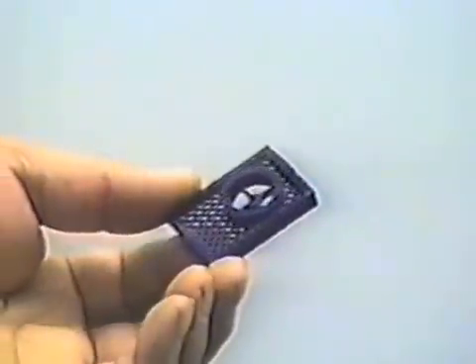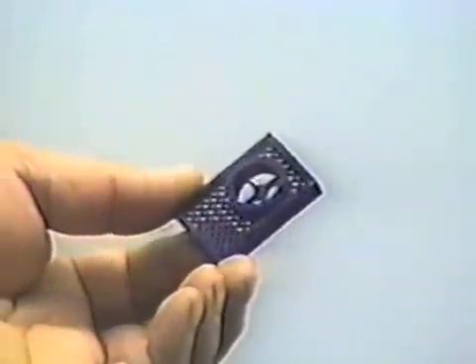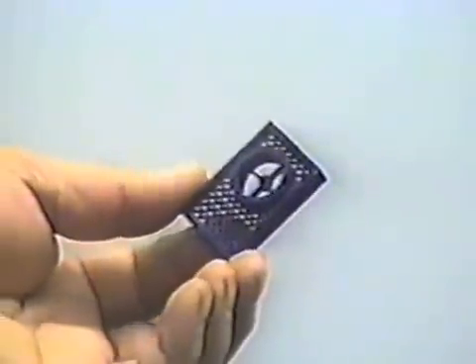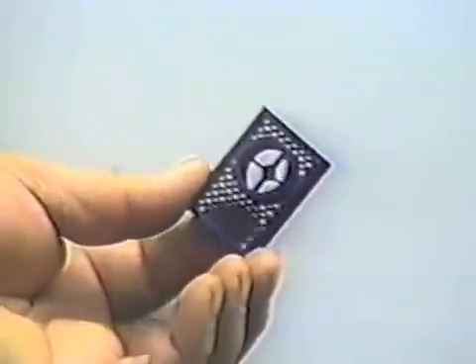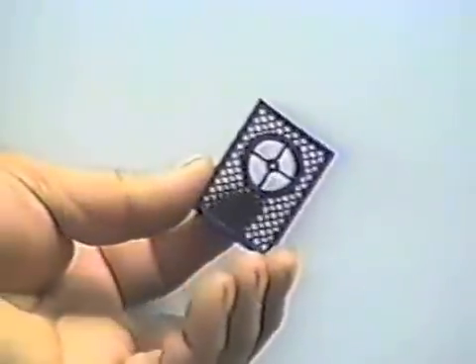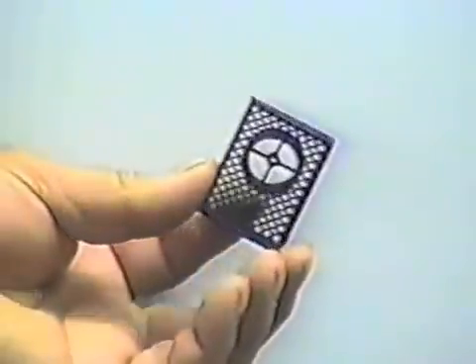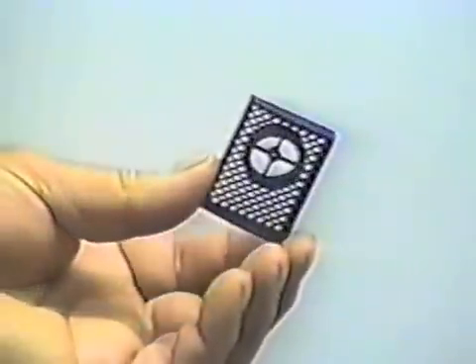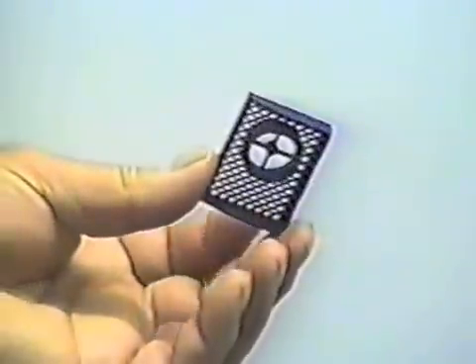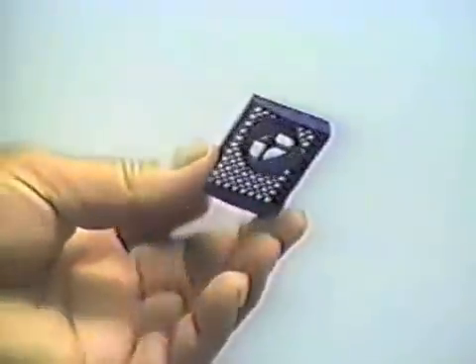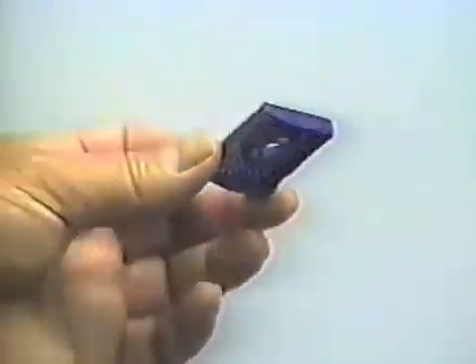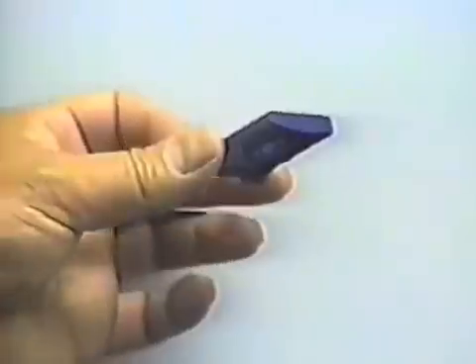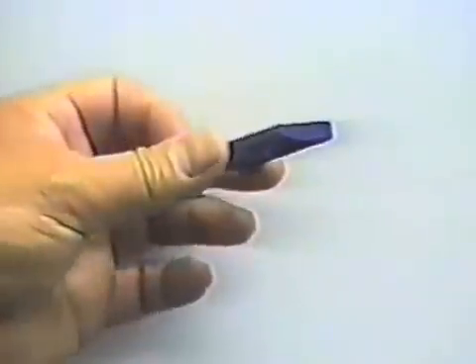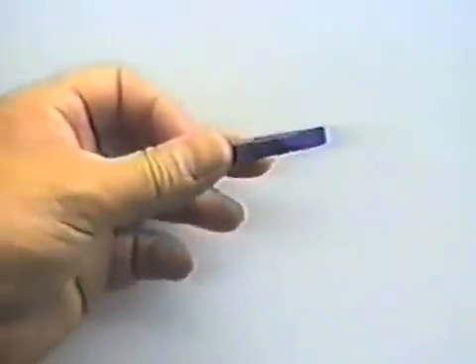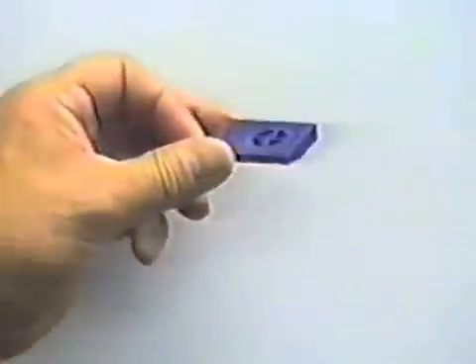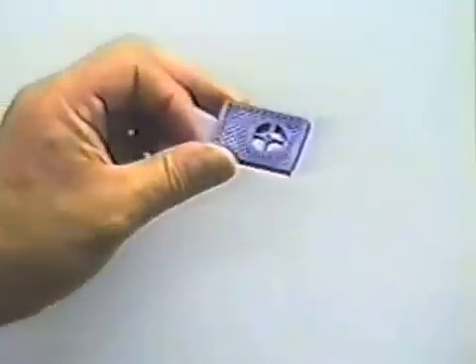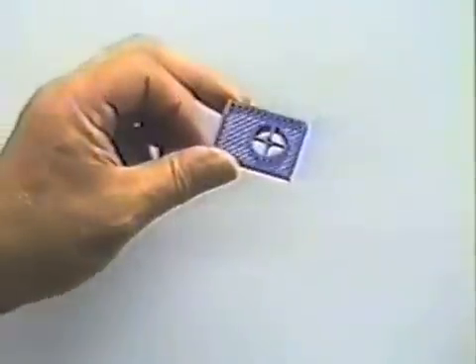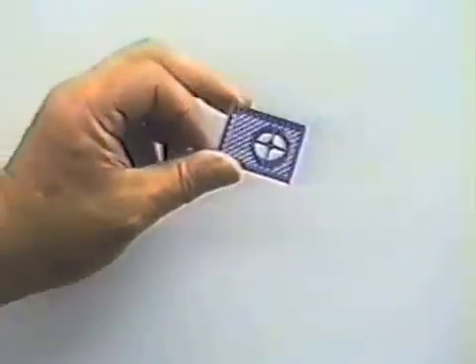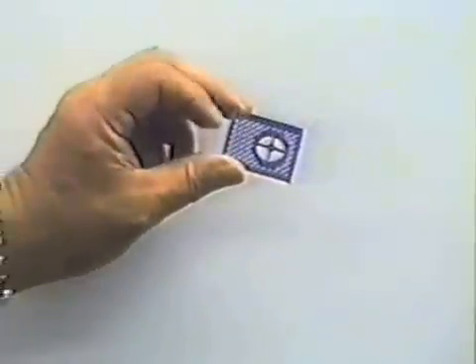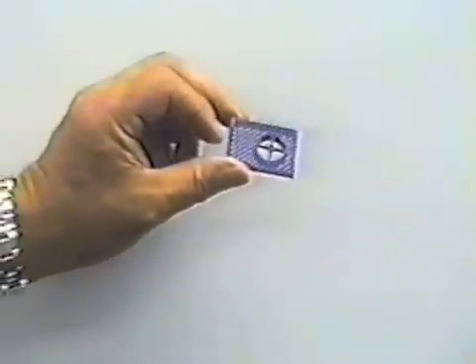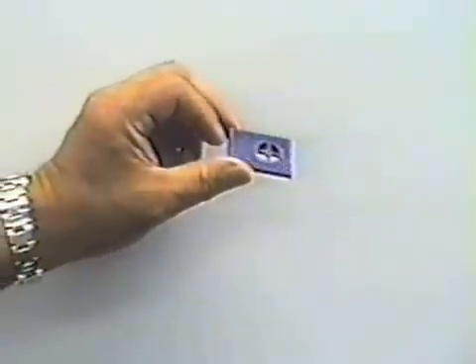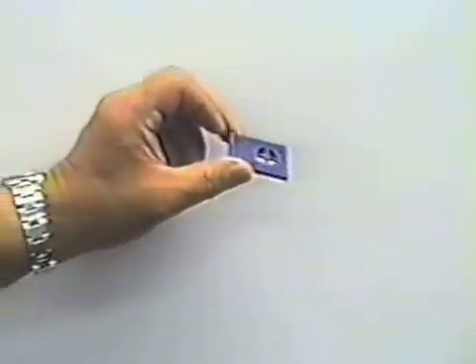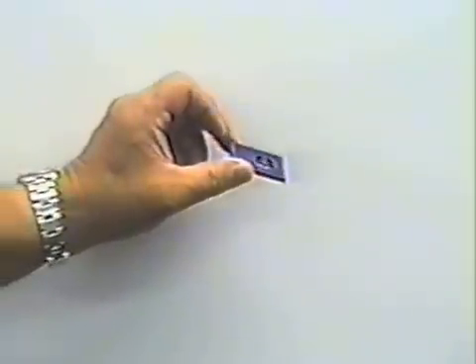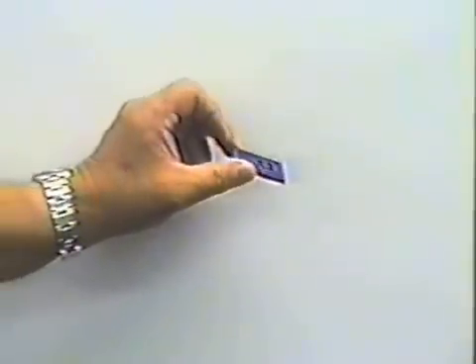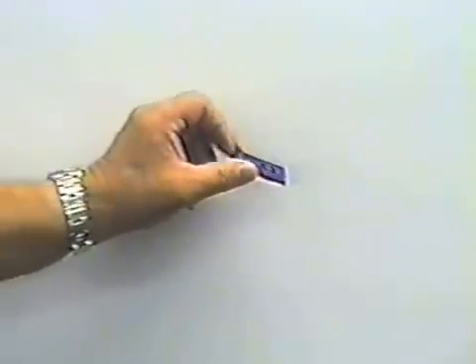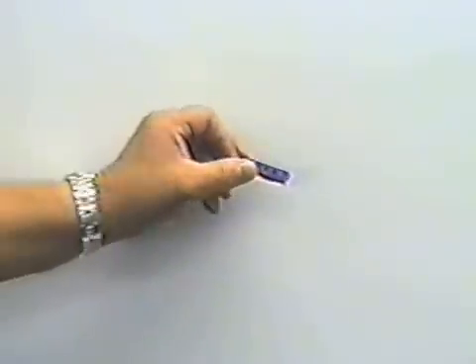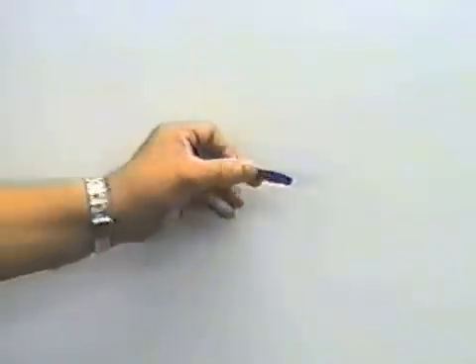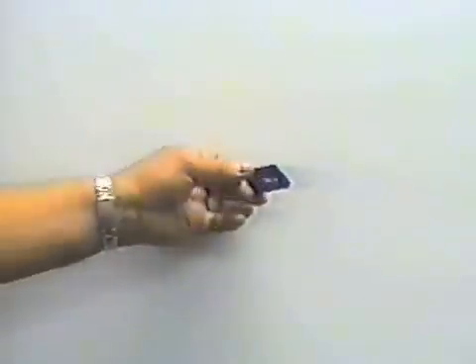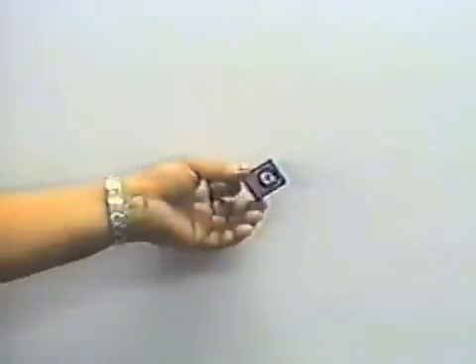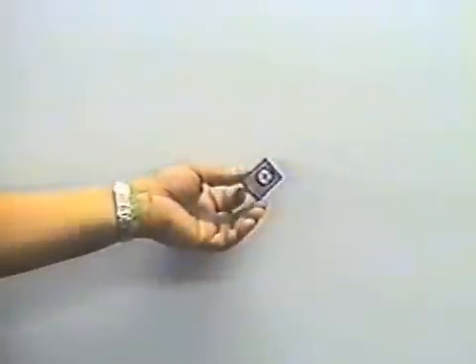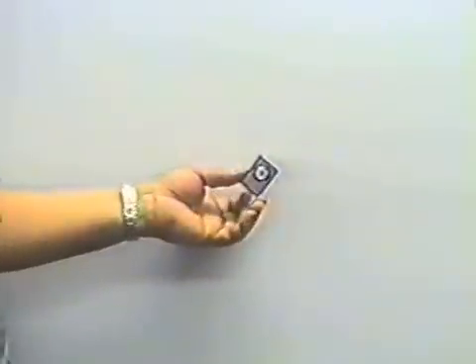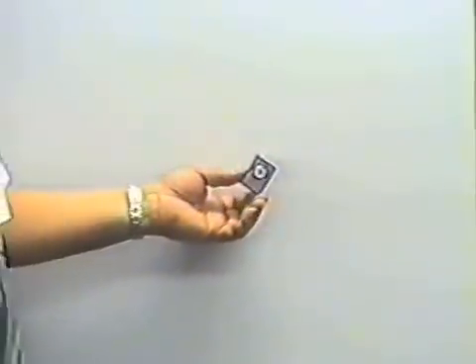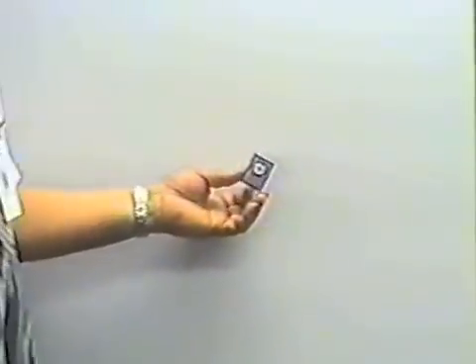The machine has a lot of capabilities and a lot of versatility, and only your imagination is the limit.